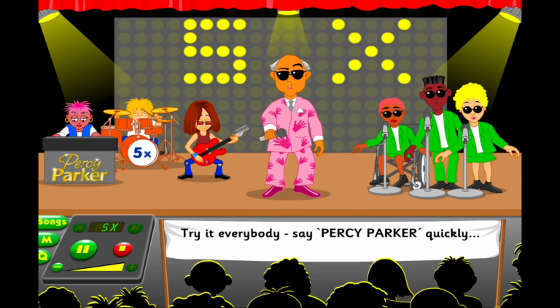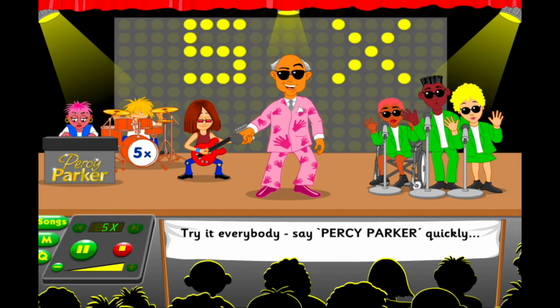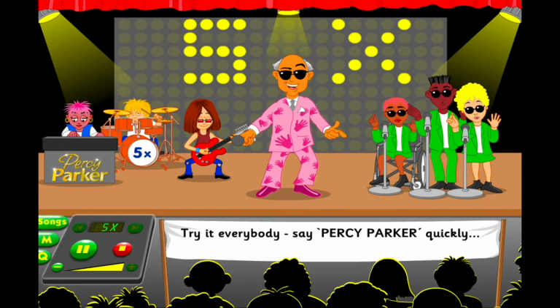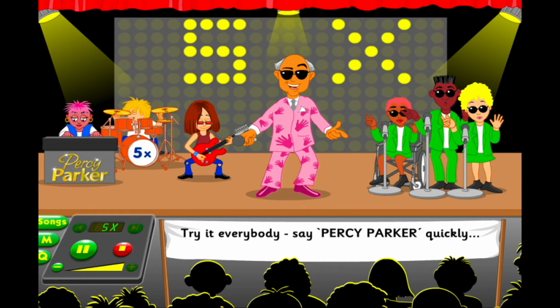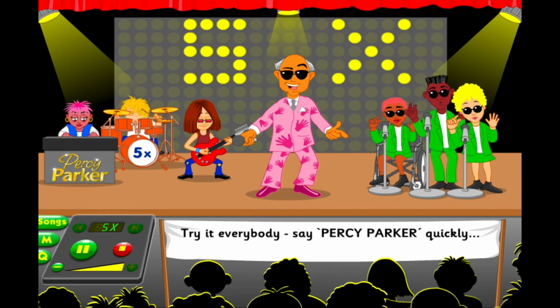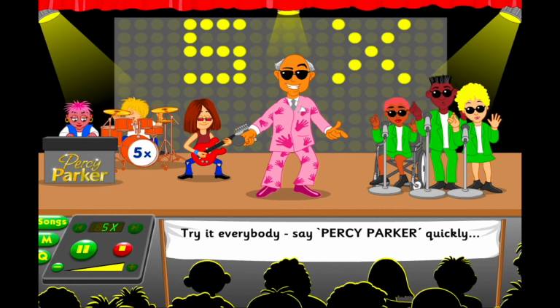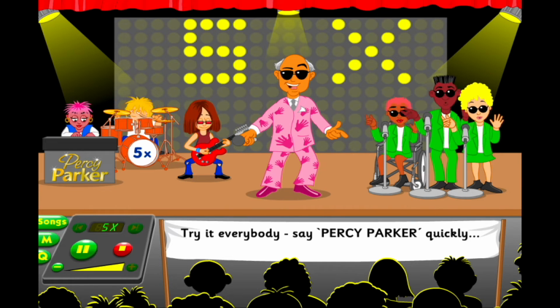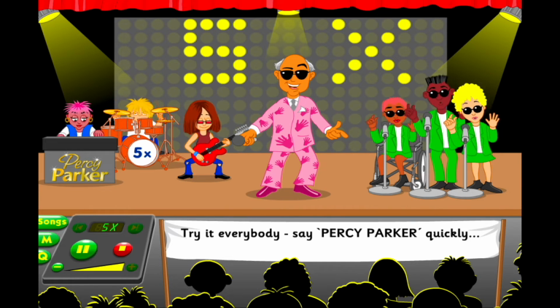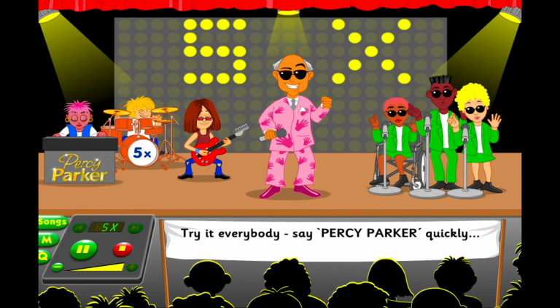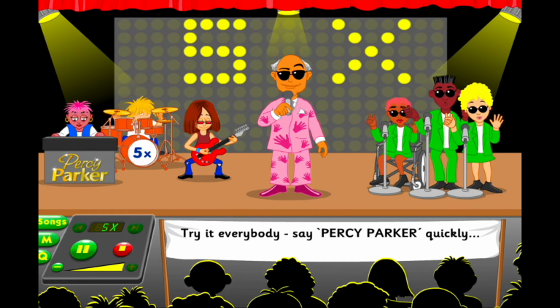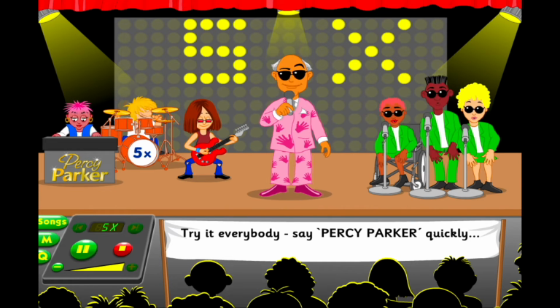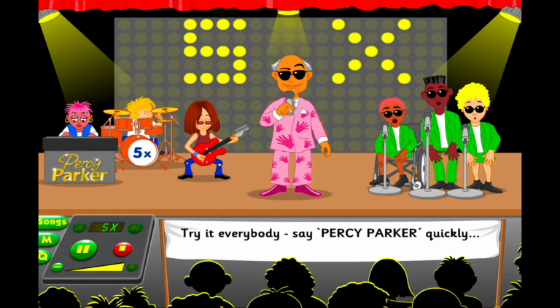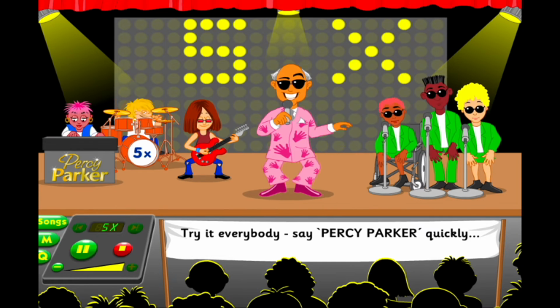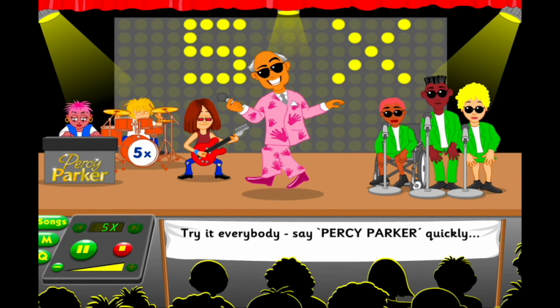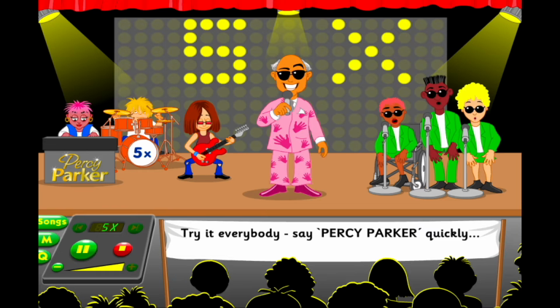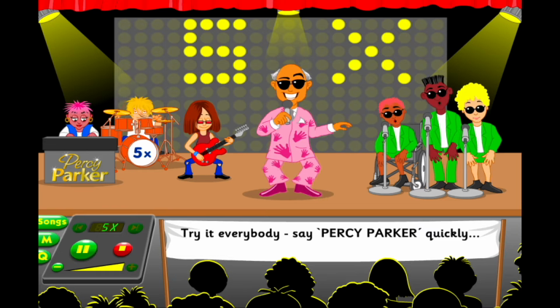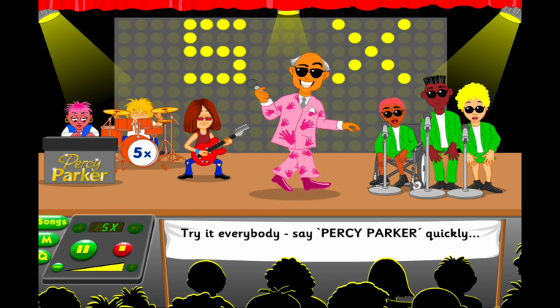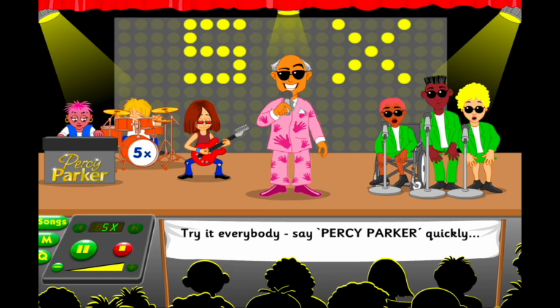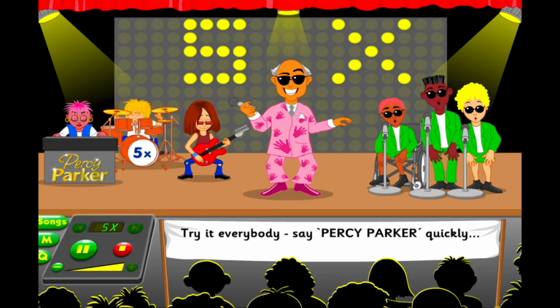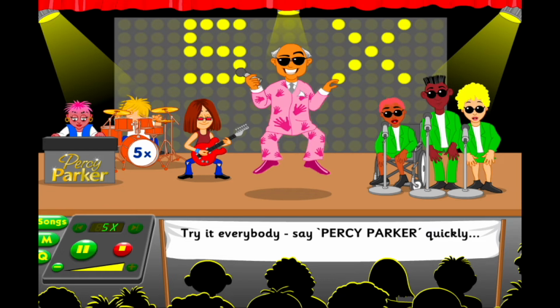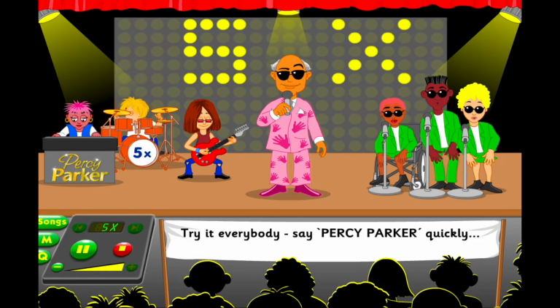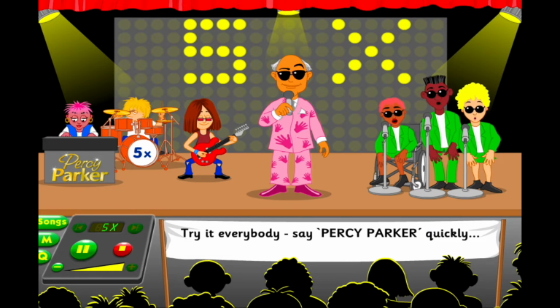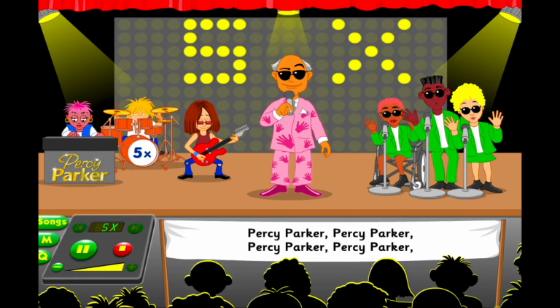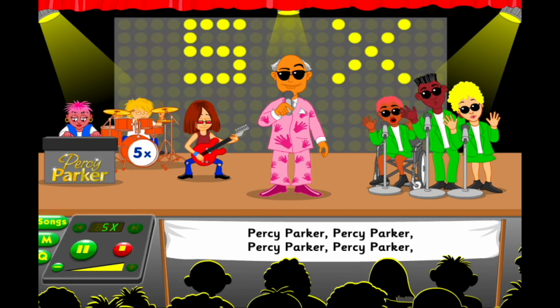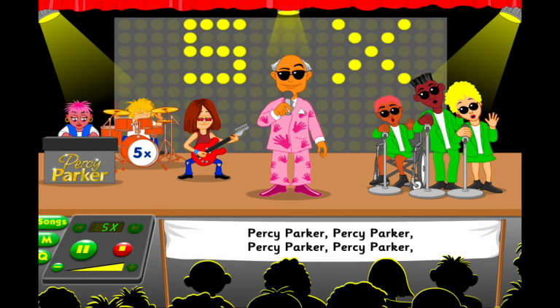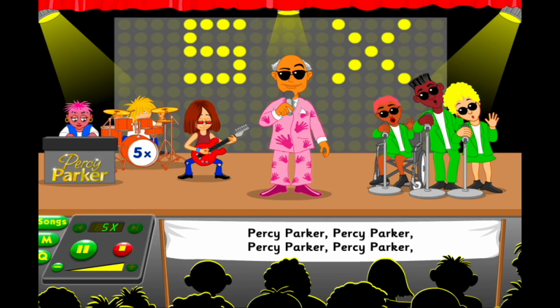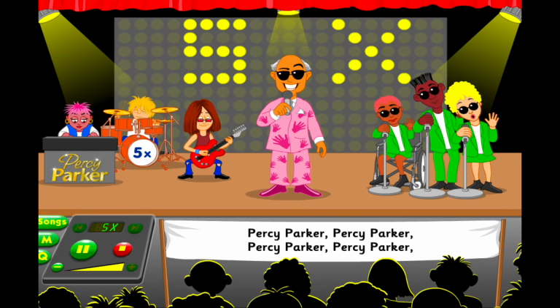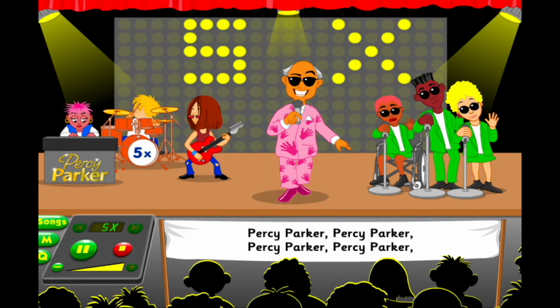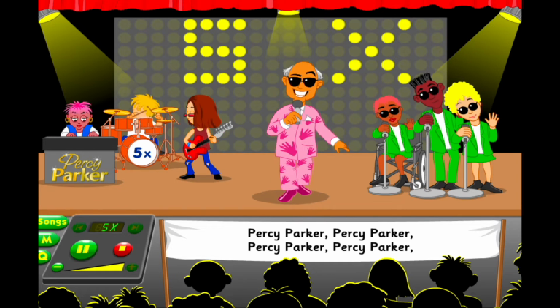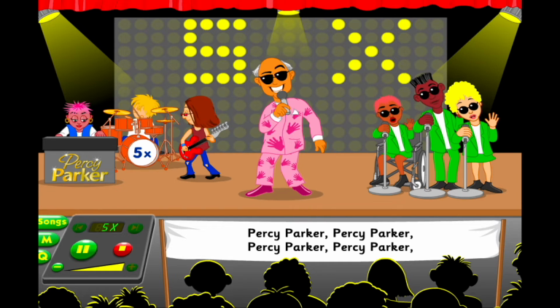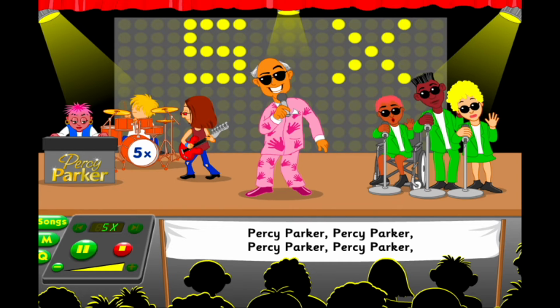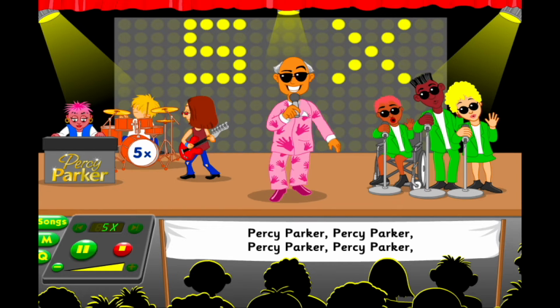Say it, everybody! Say Percy Parker quickly!